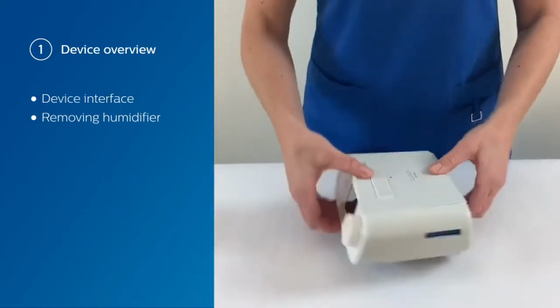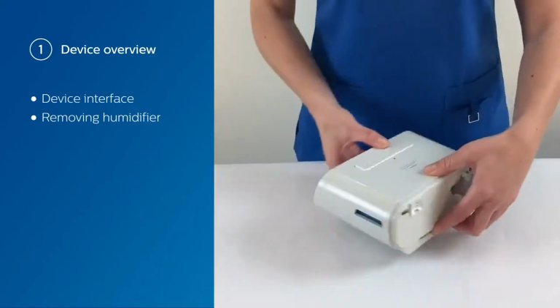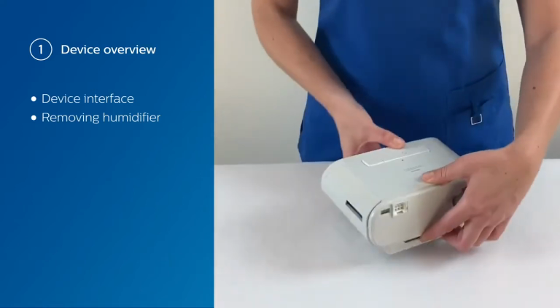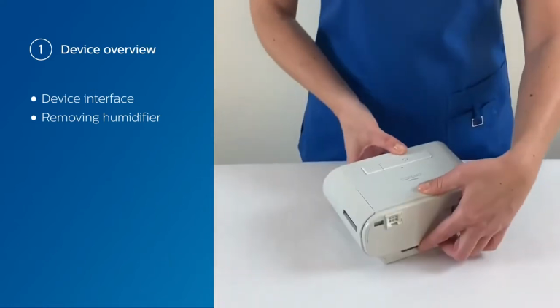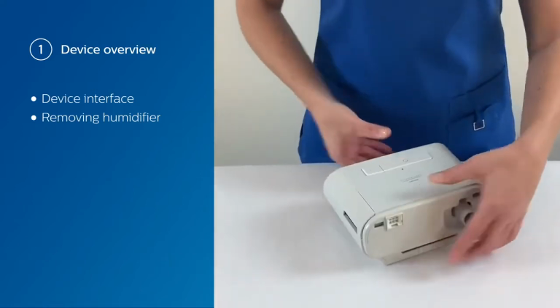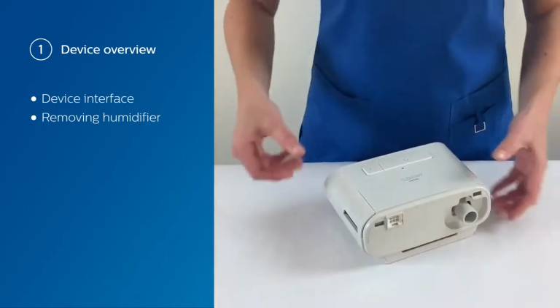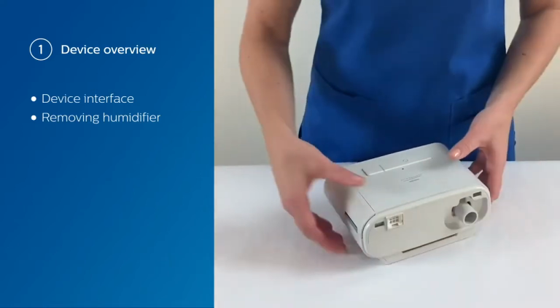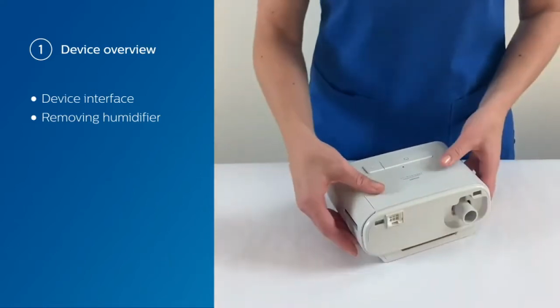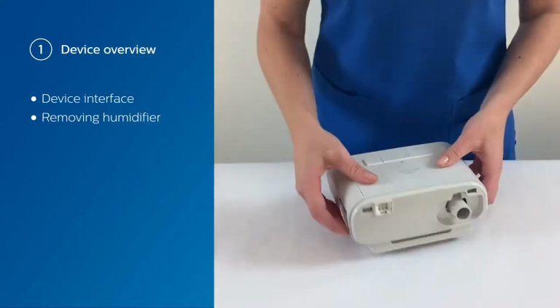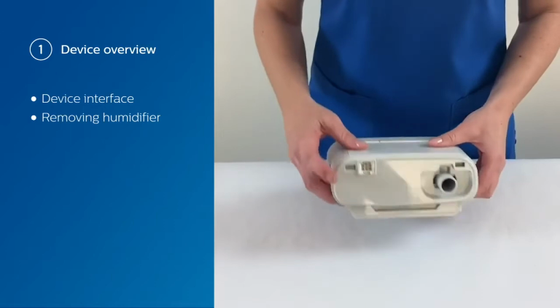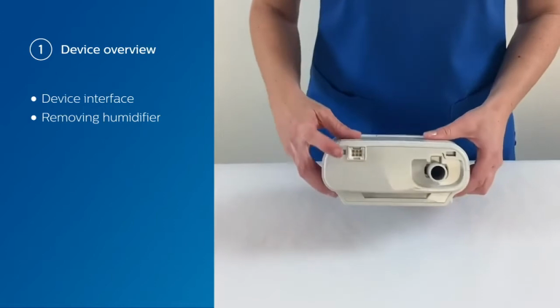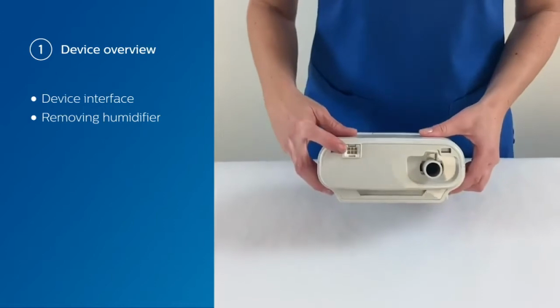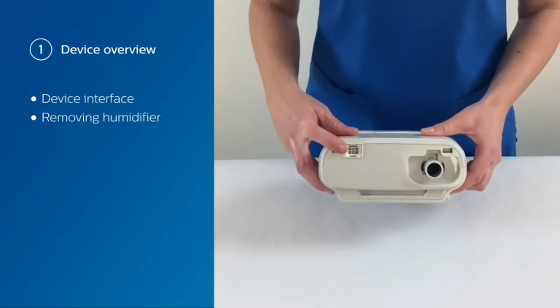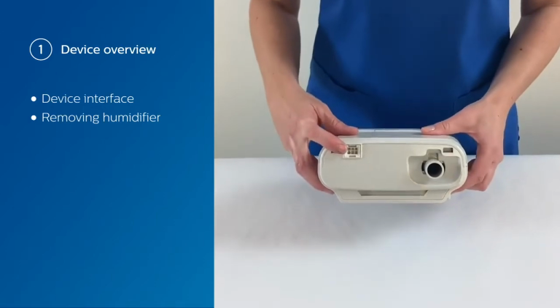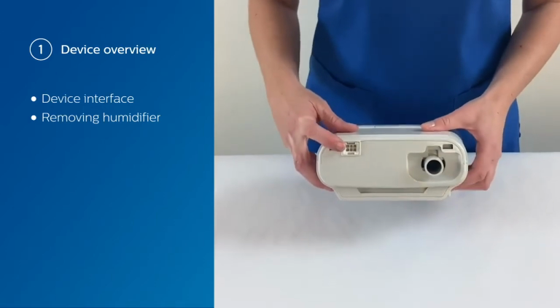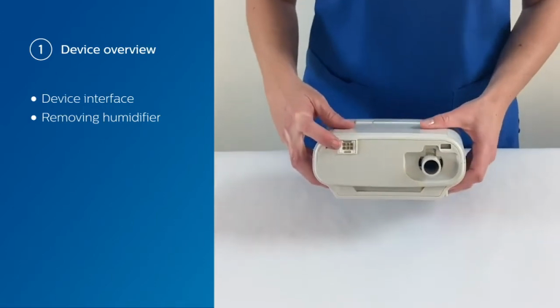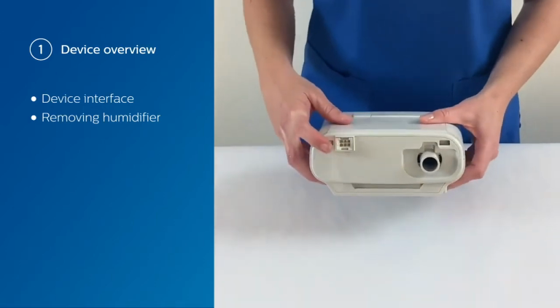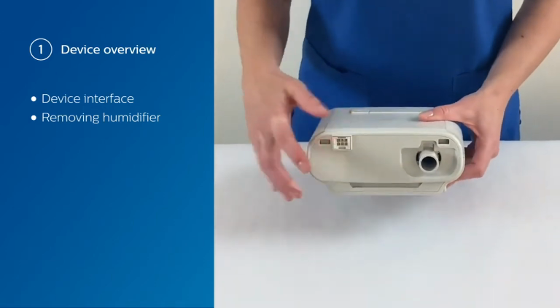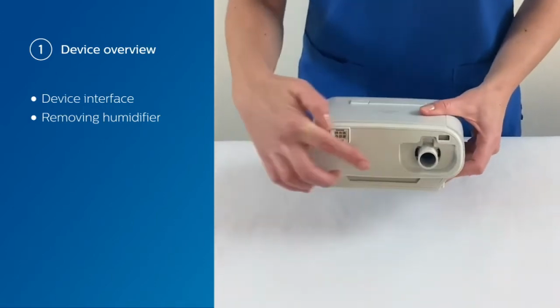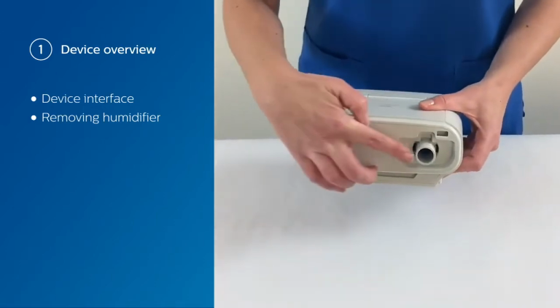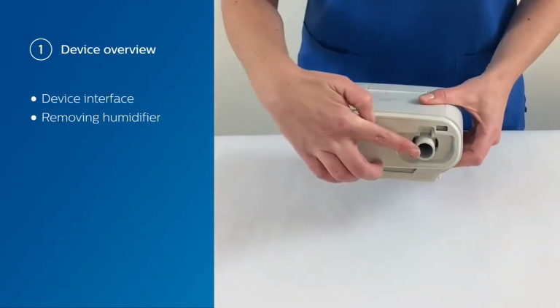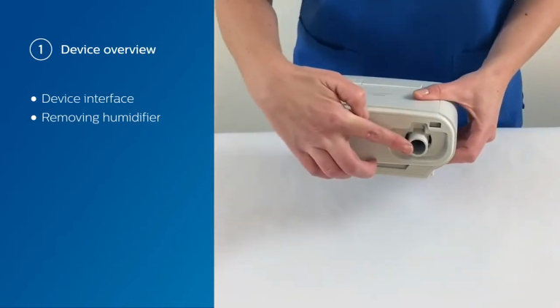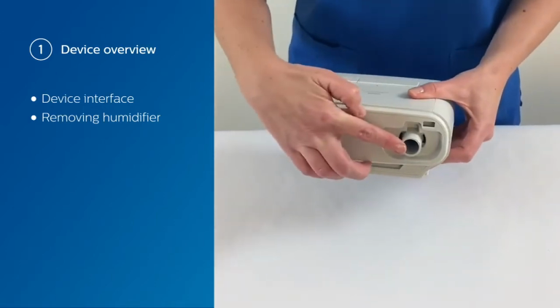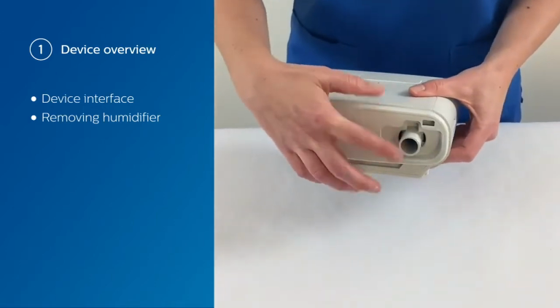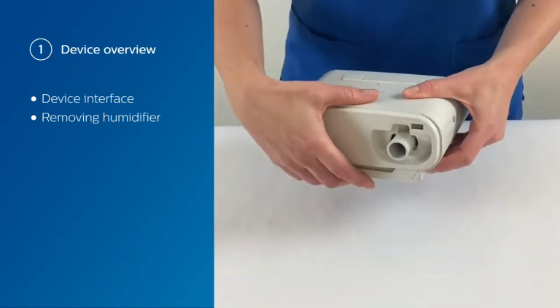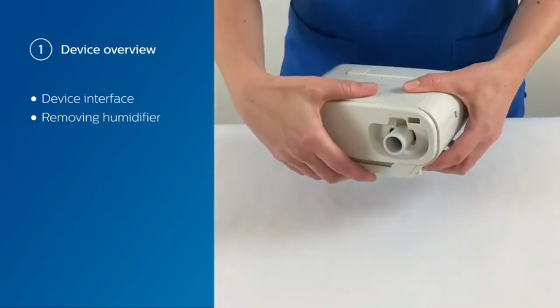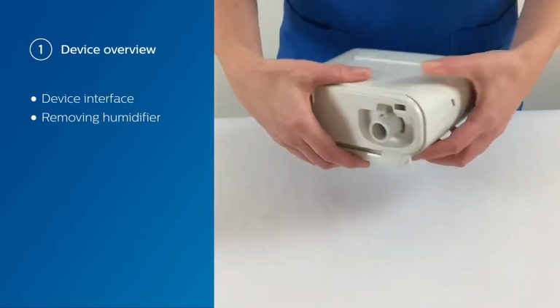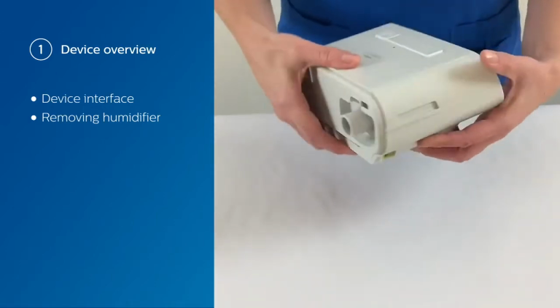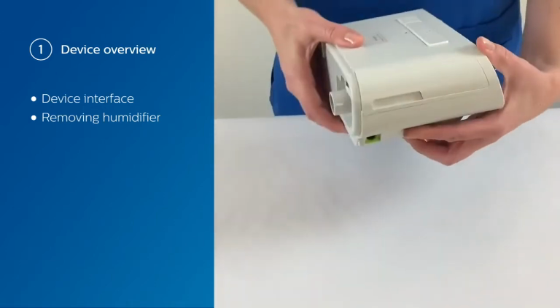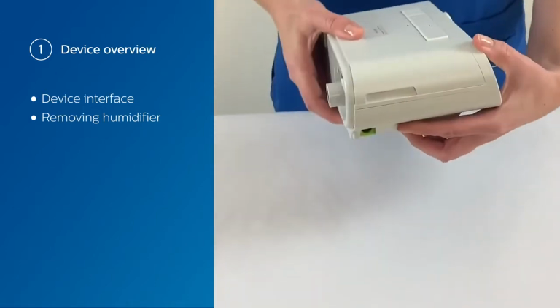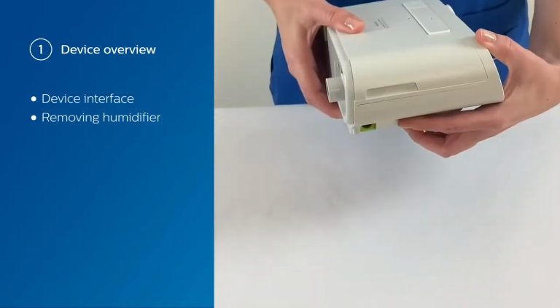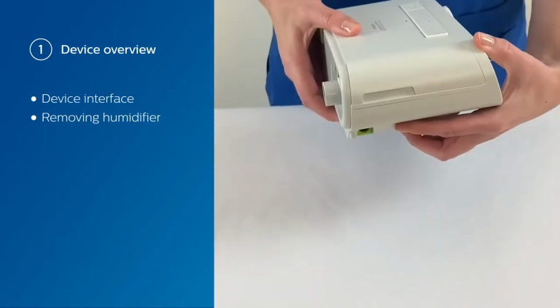As we turn the device around, you're going to see the humidifier connection, your air outlet, and your power connection.